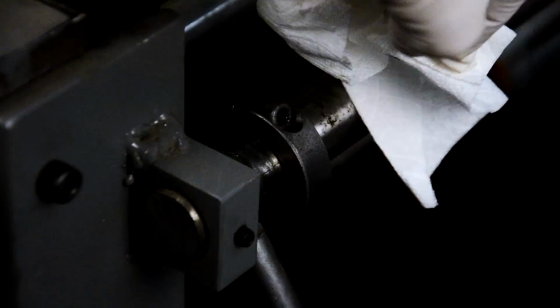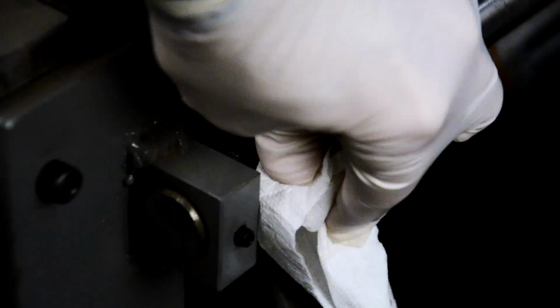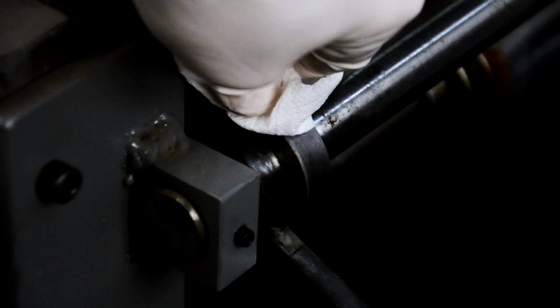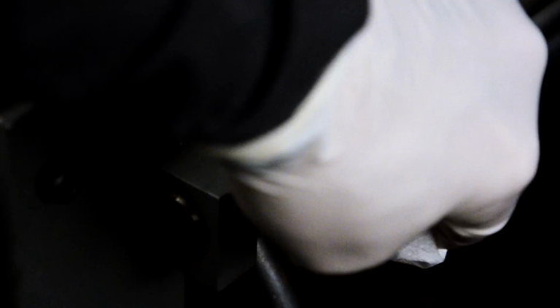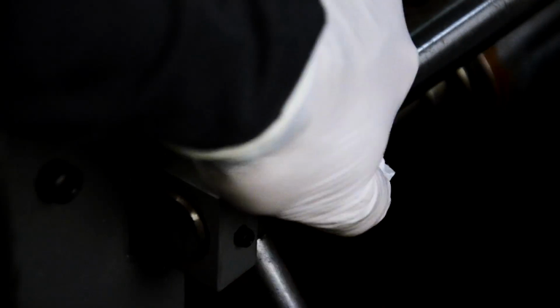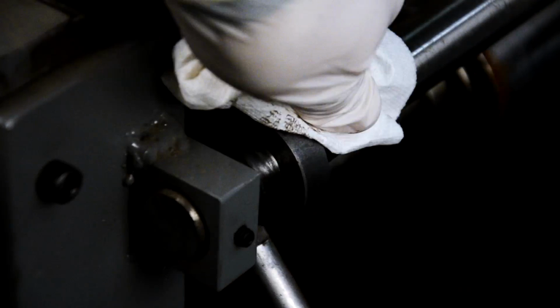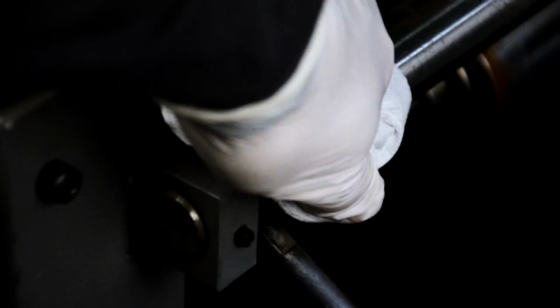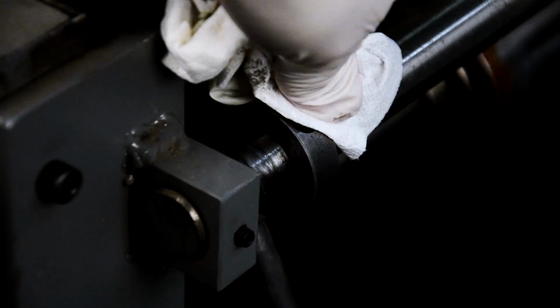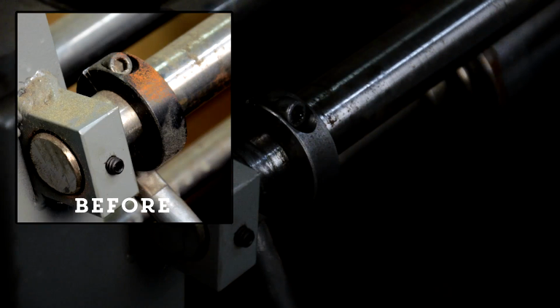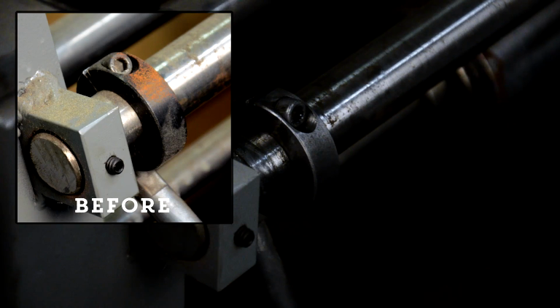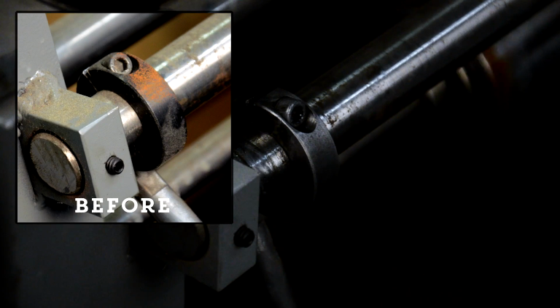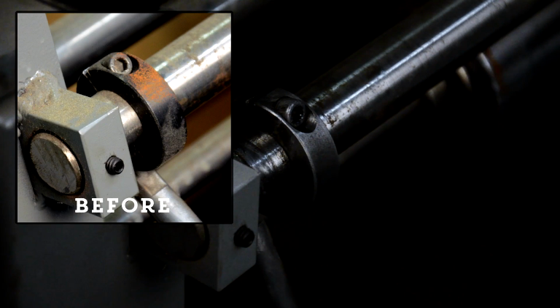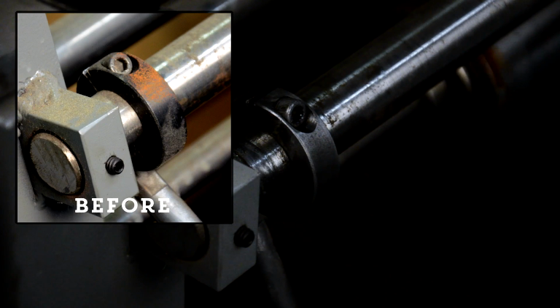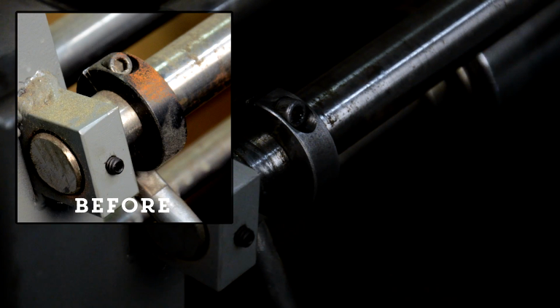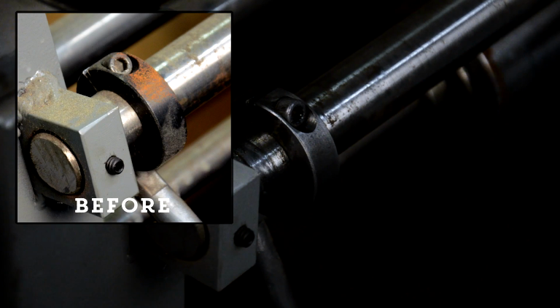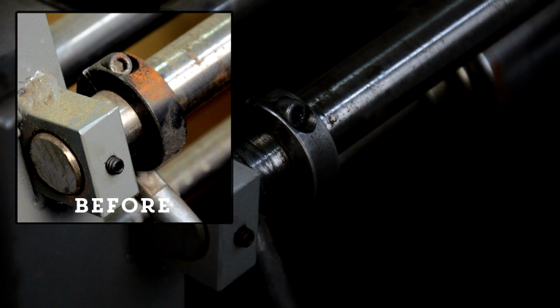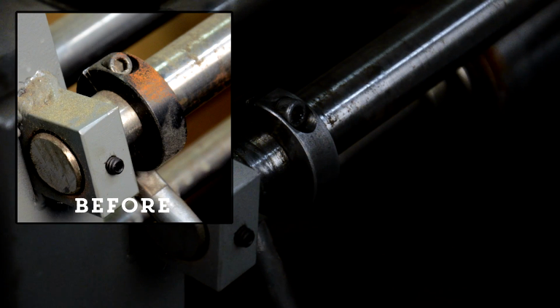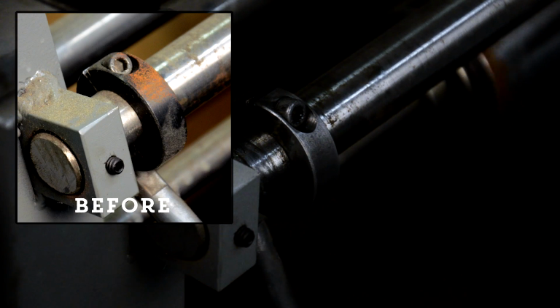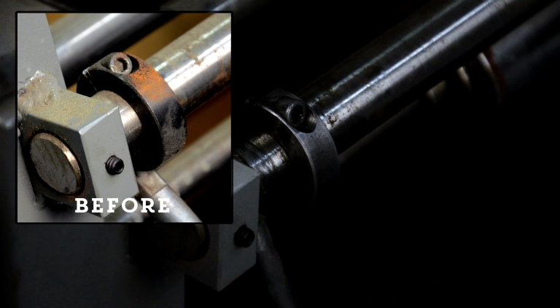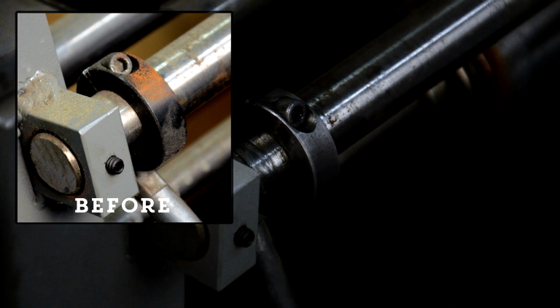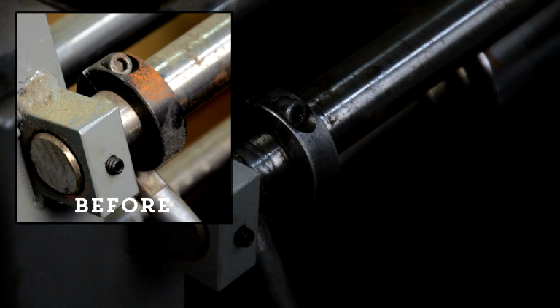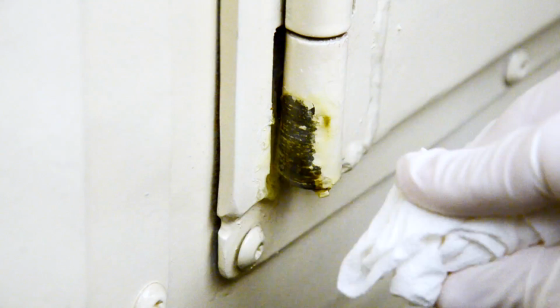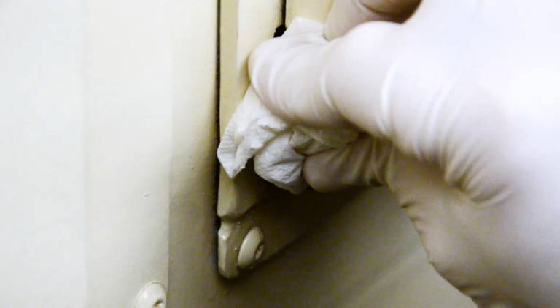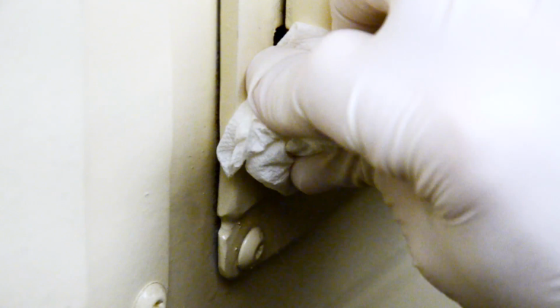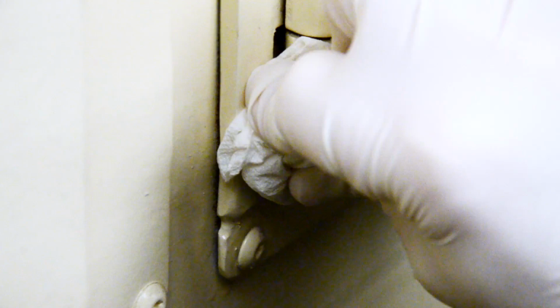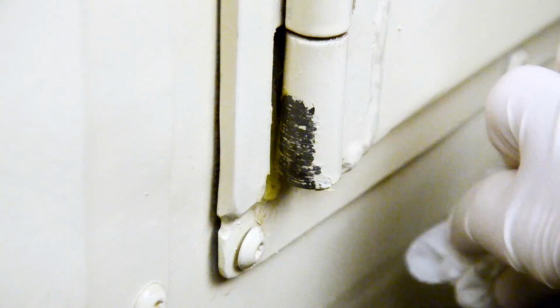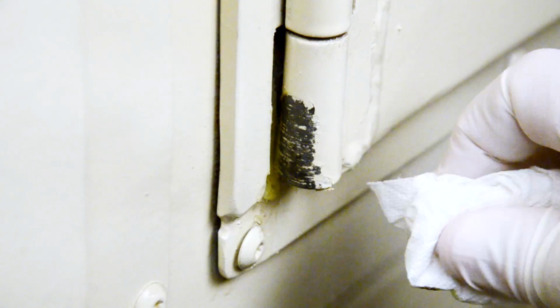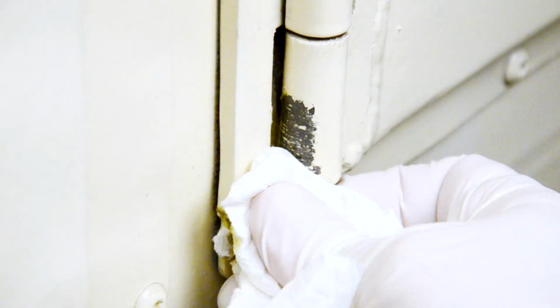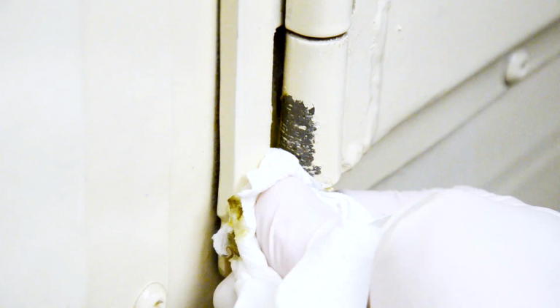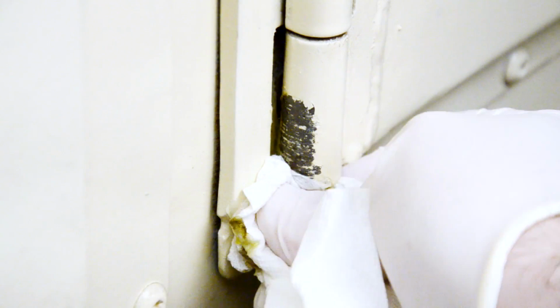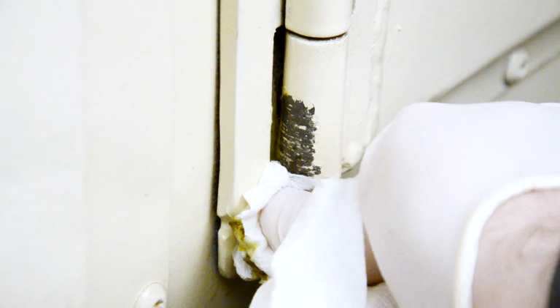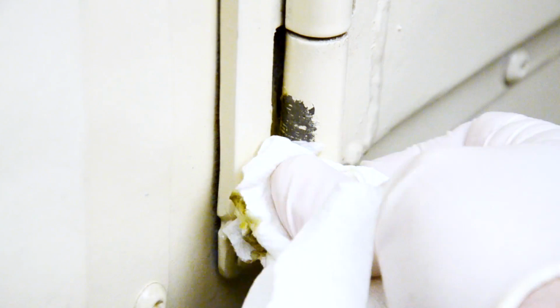Now just wipe it off with a wet rag. If that stubborn rust persists, just add some more gel and wrap it until it's gone.